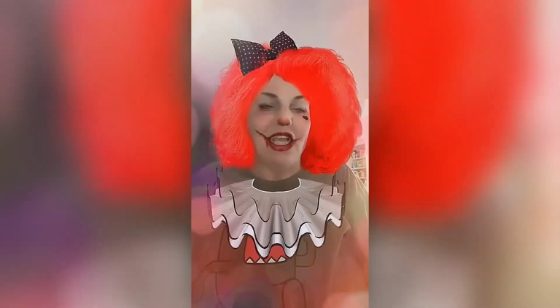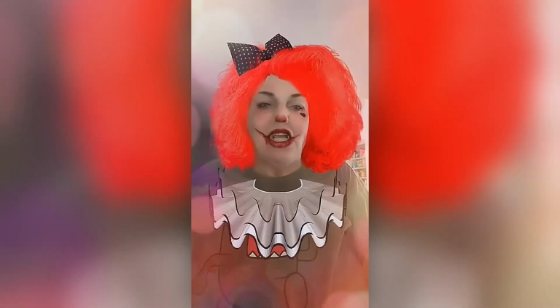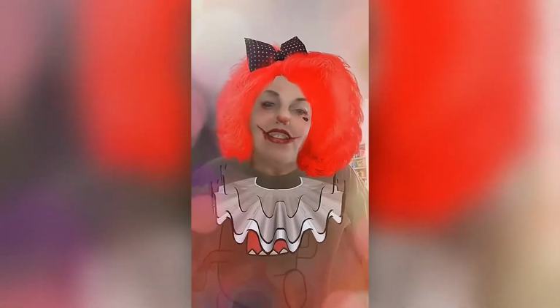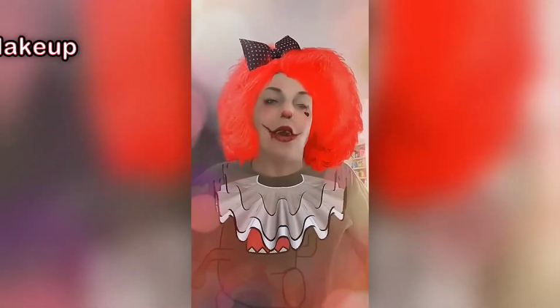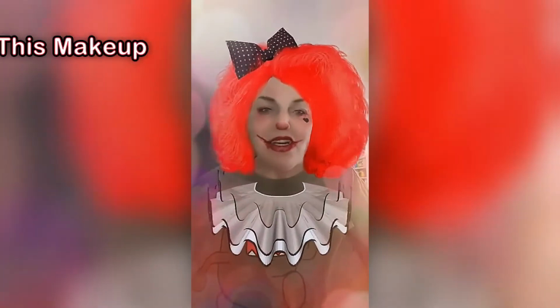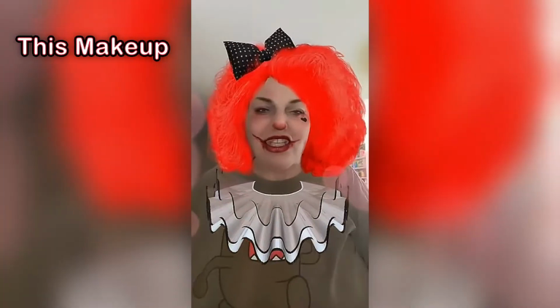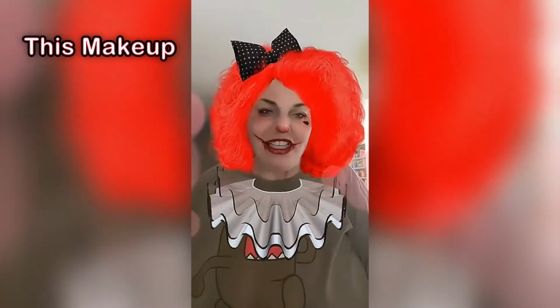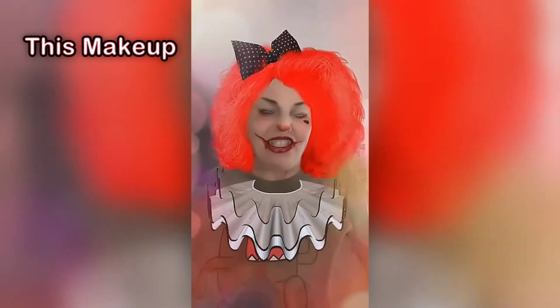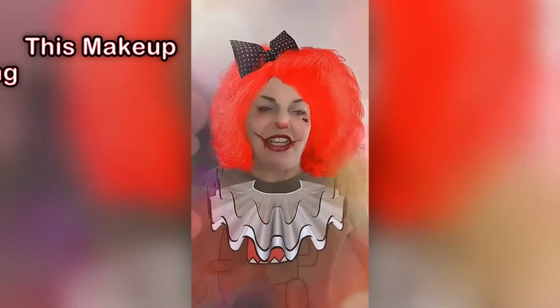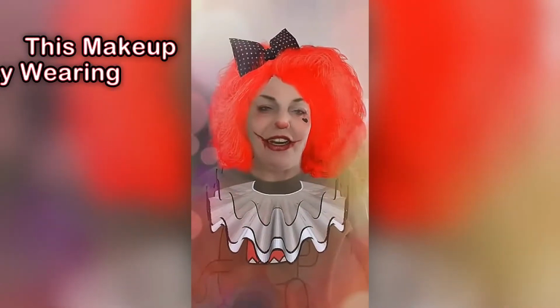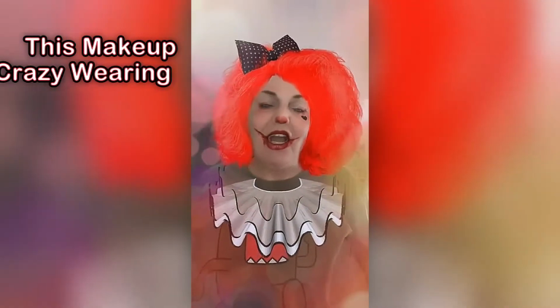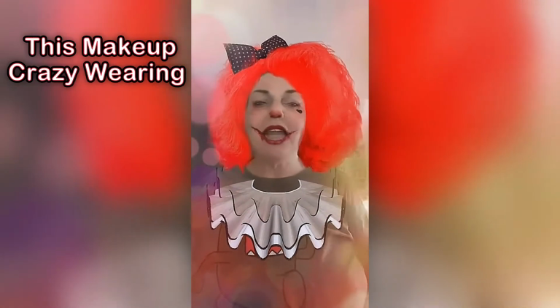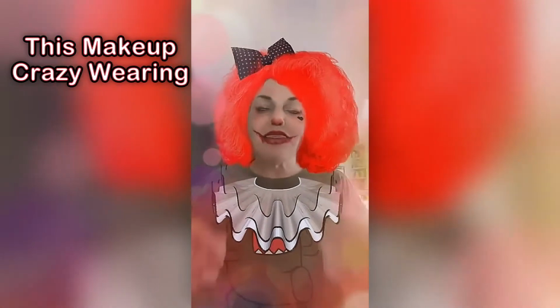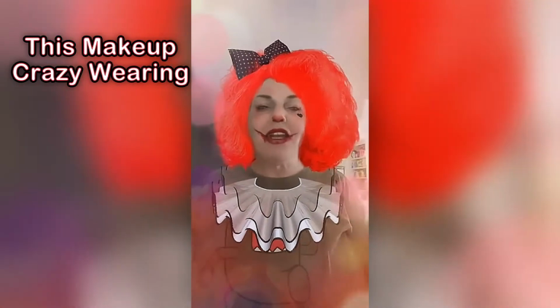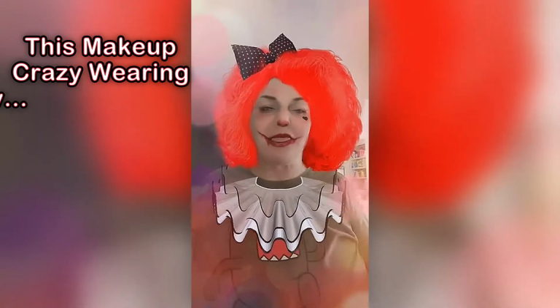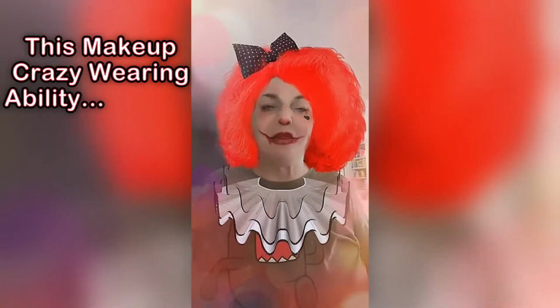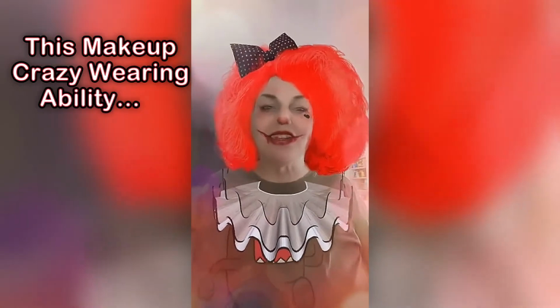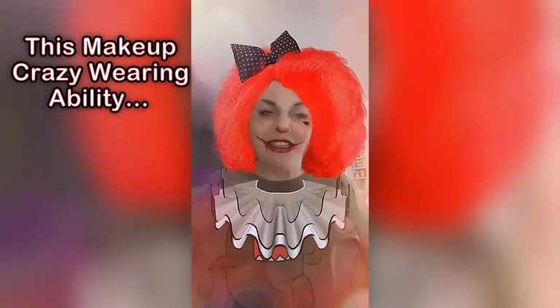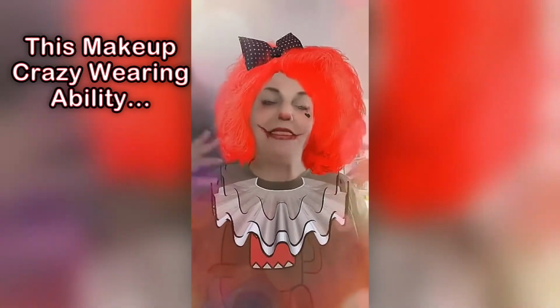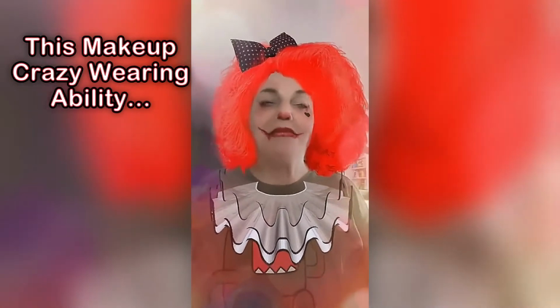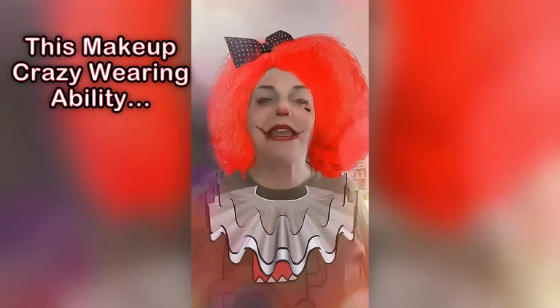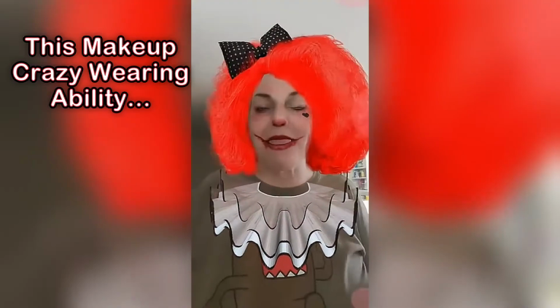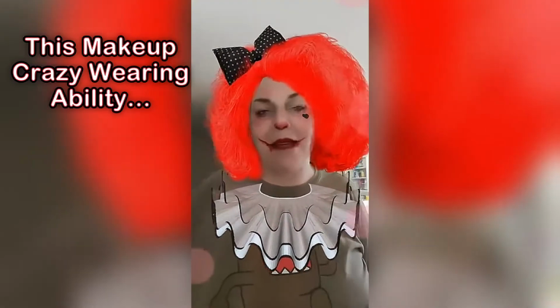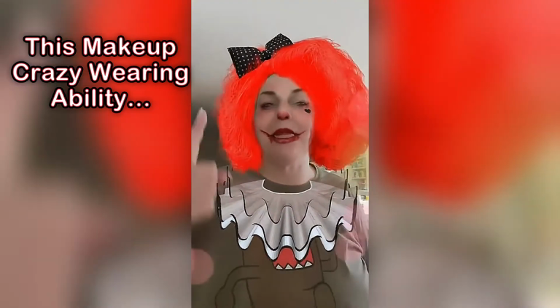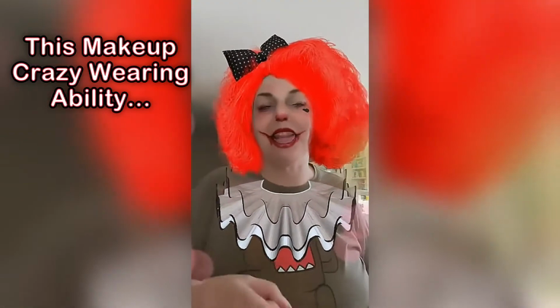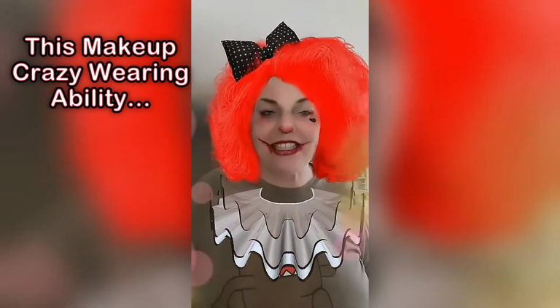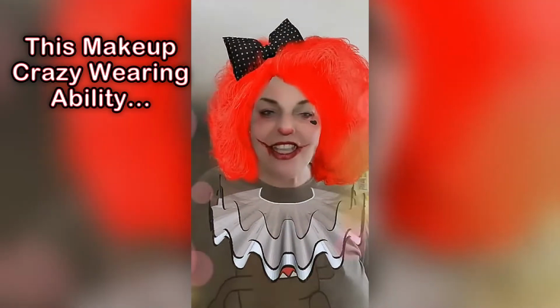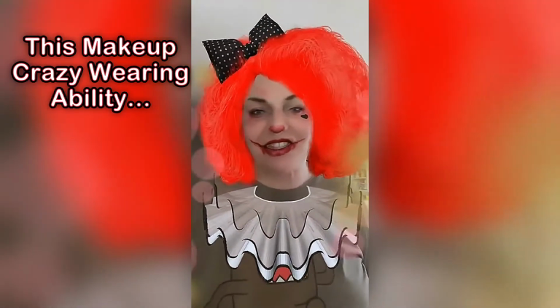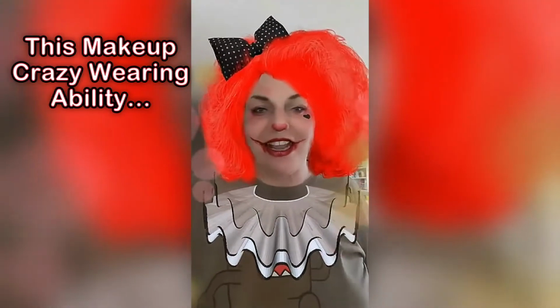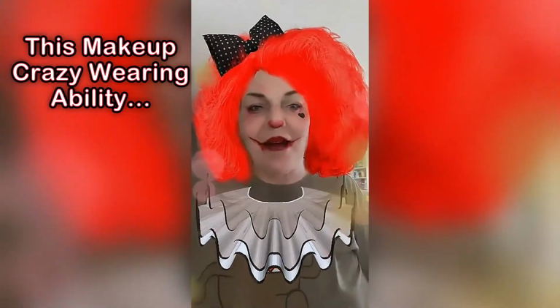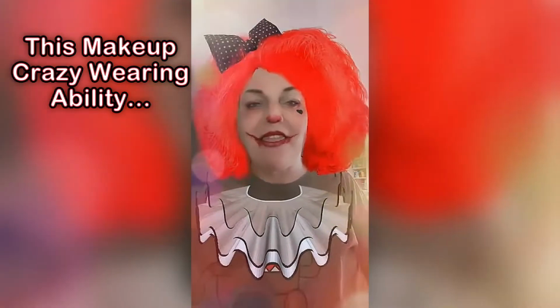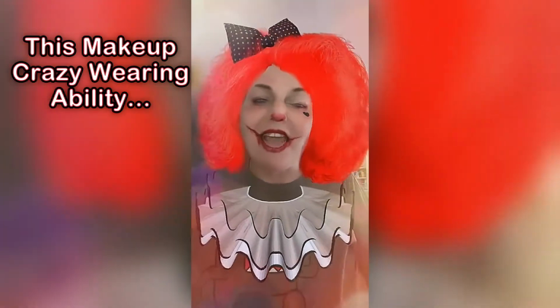So Bougie Dutchess here. I am trying to remove this makeup that I applied yesterday on my face.